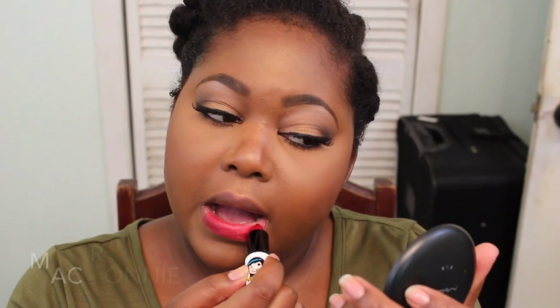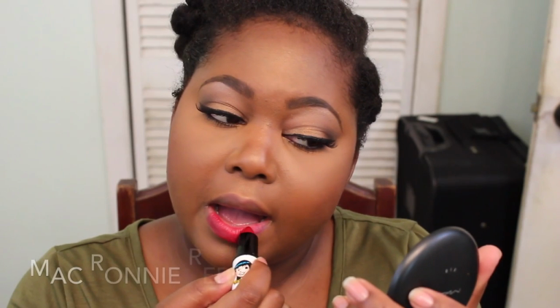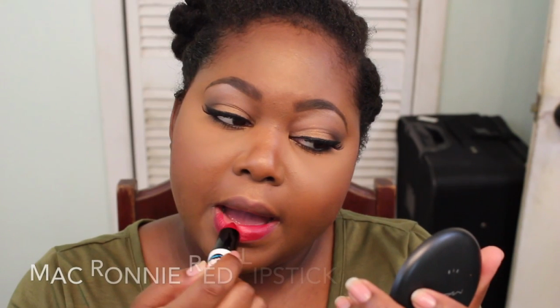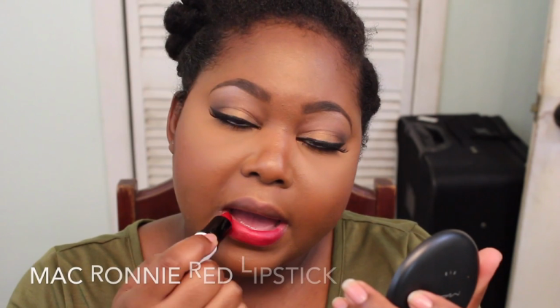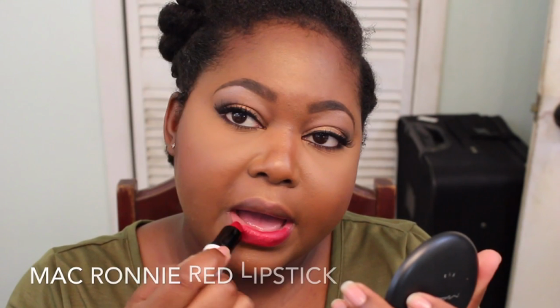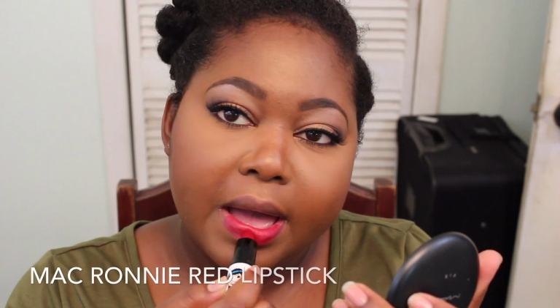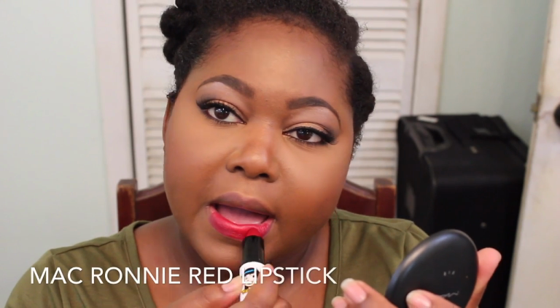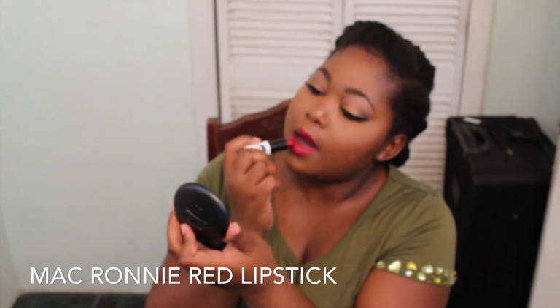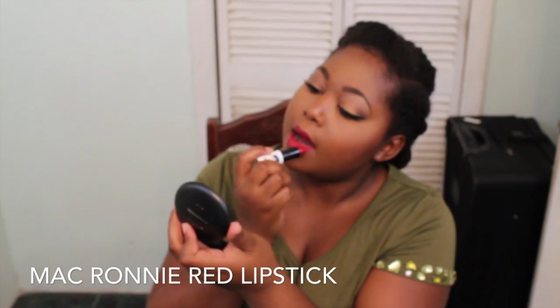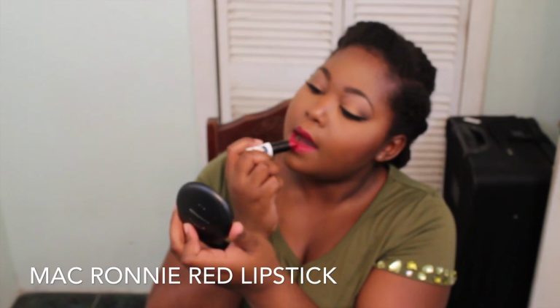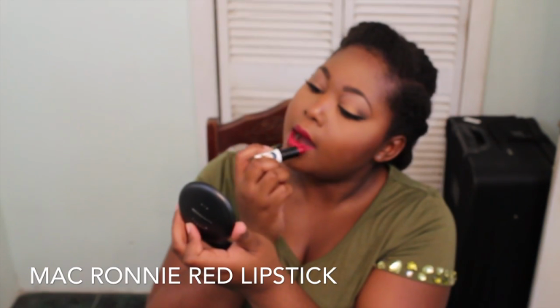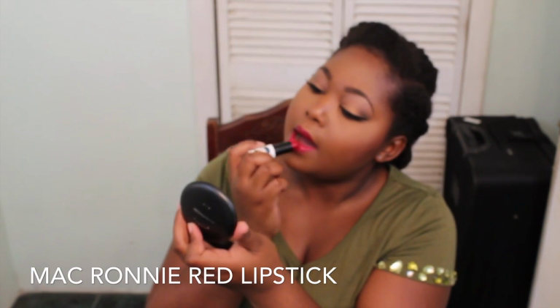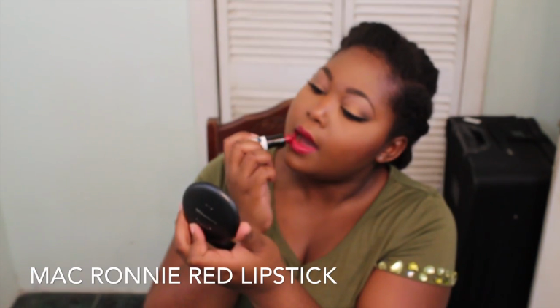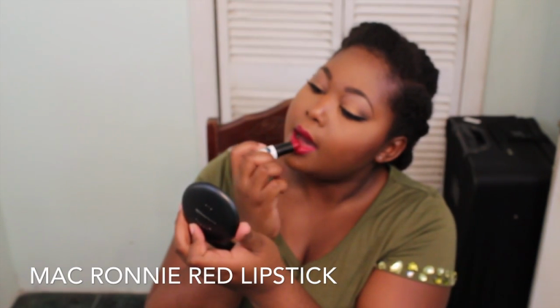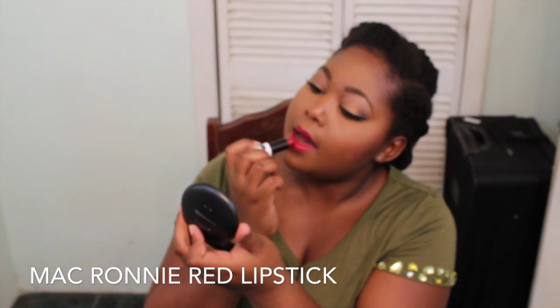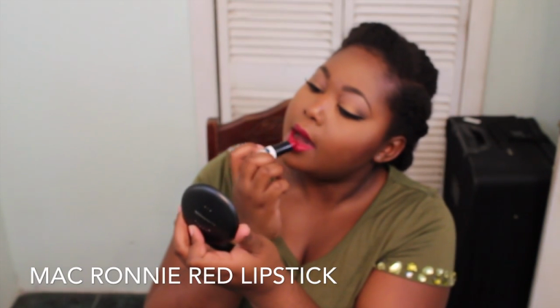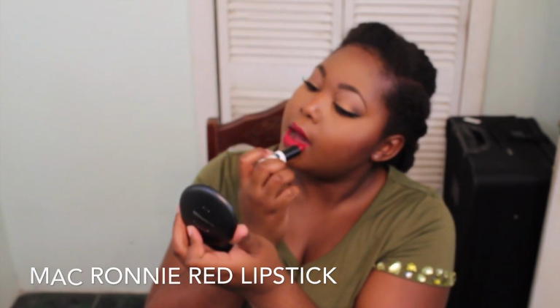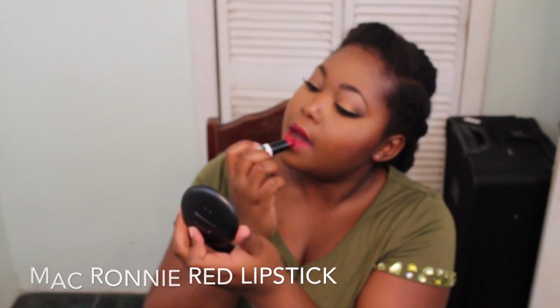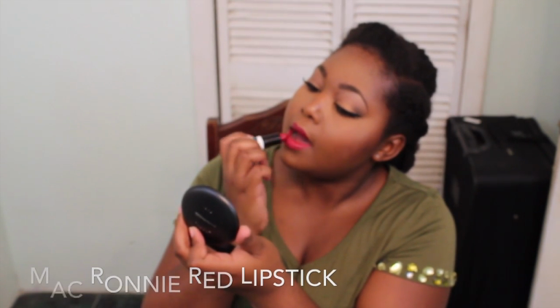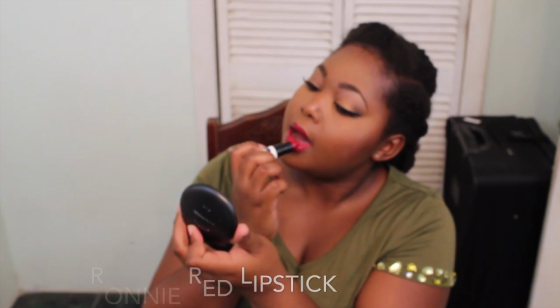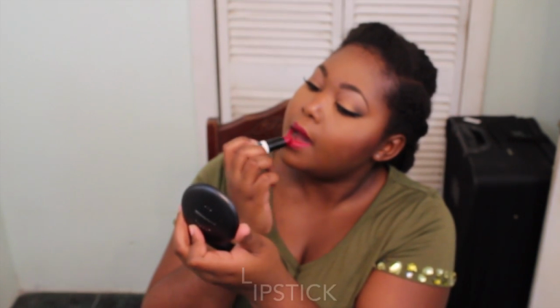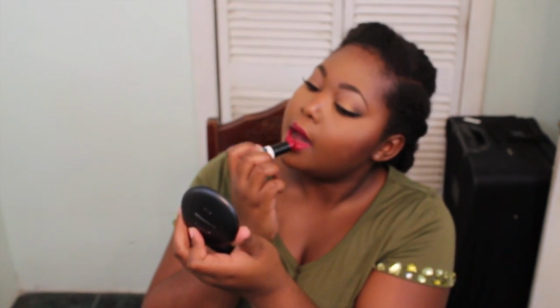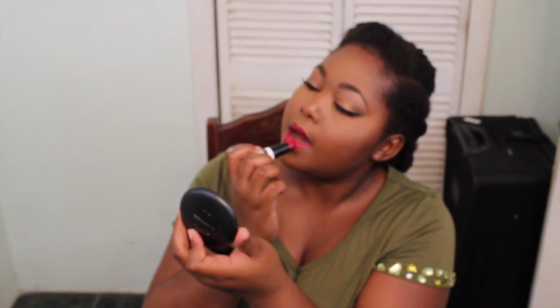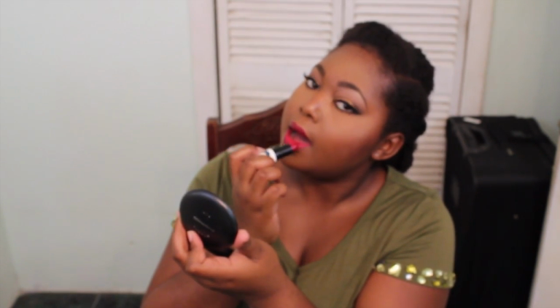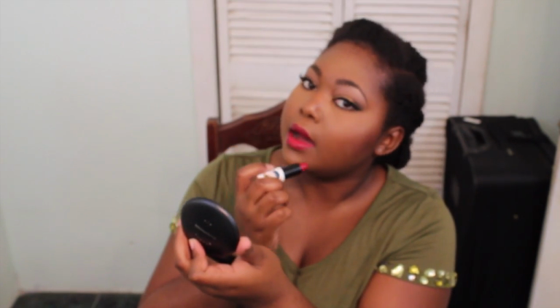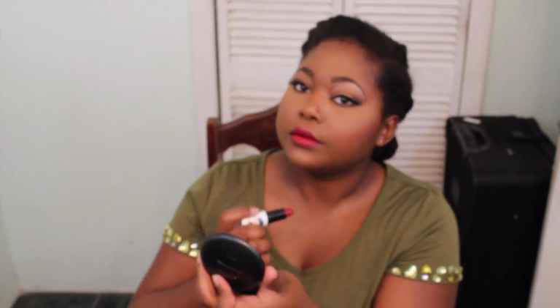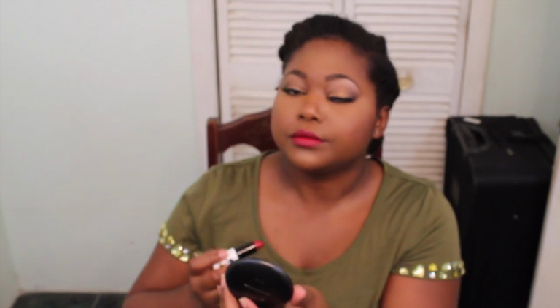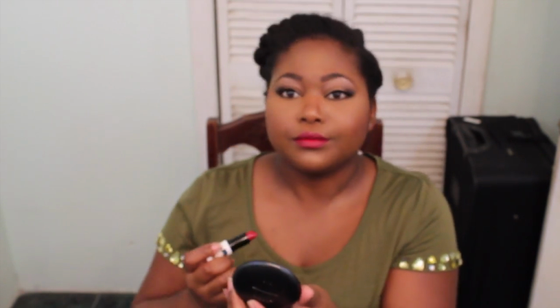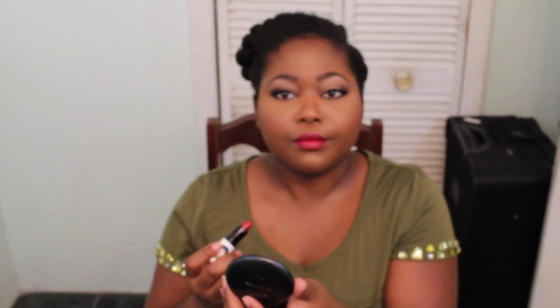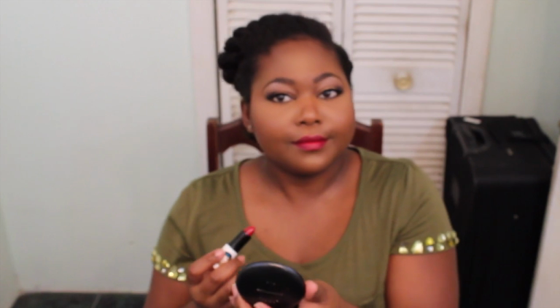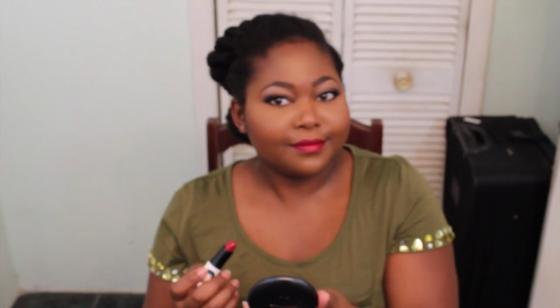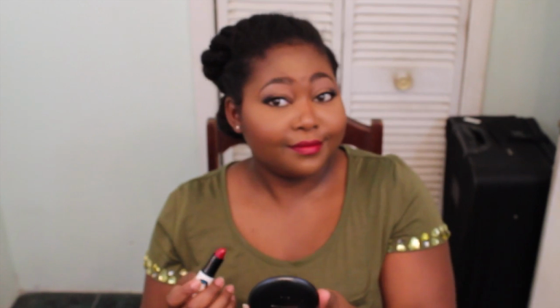If you are a fan of the MAC Archie's Girls collection, you are going to totally love the MAC Ronnie Red lipstick.